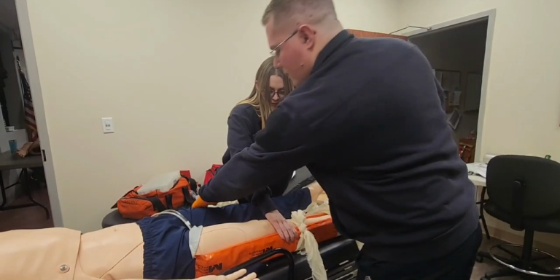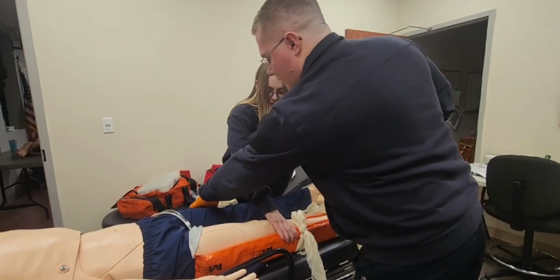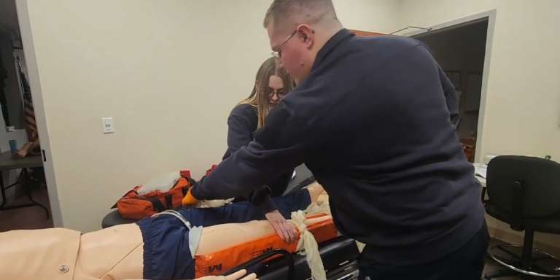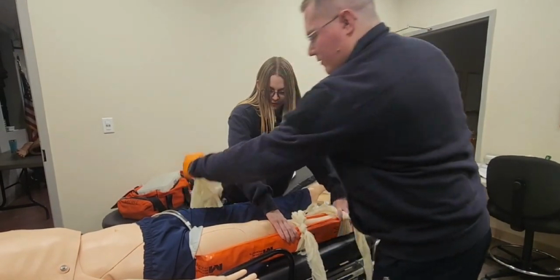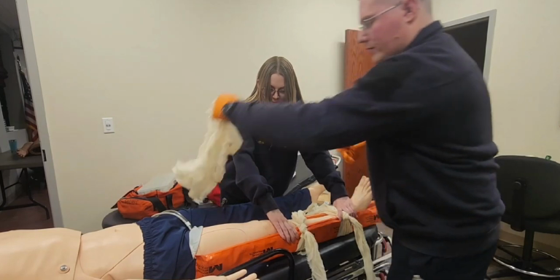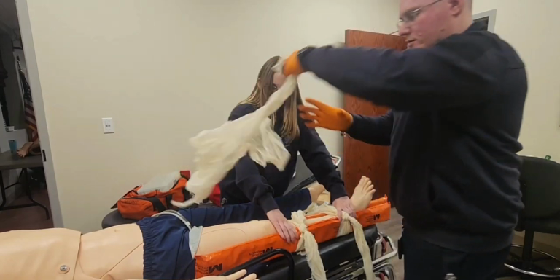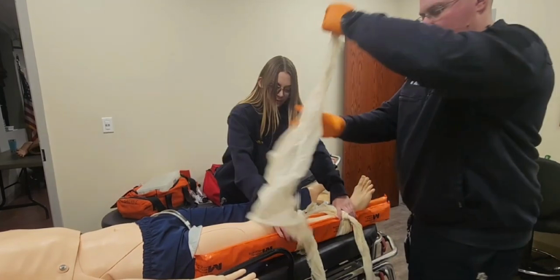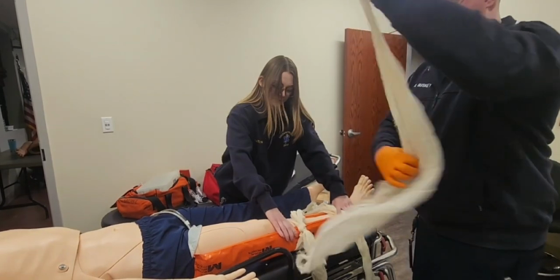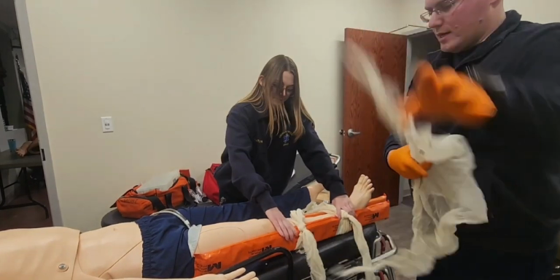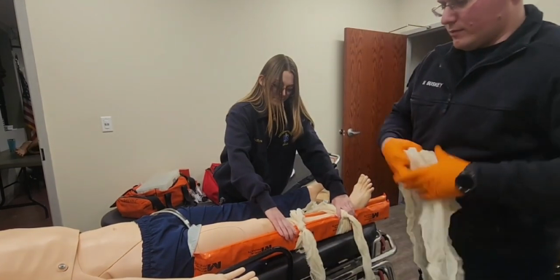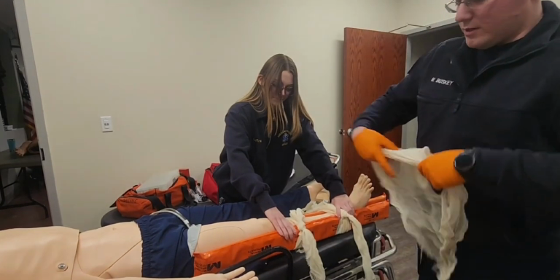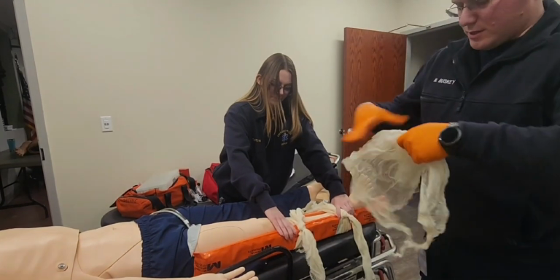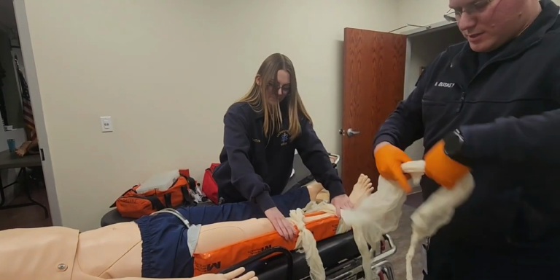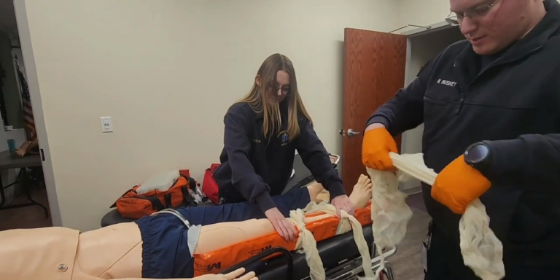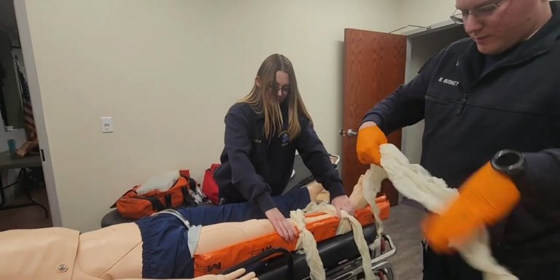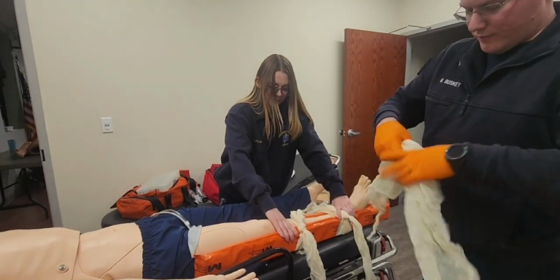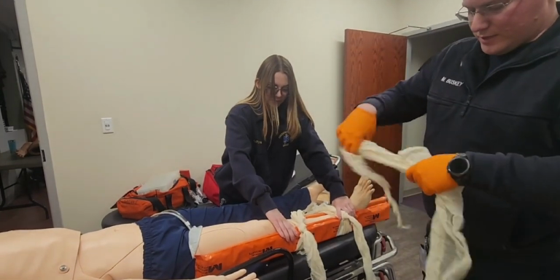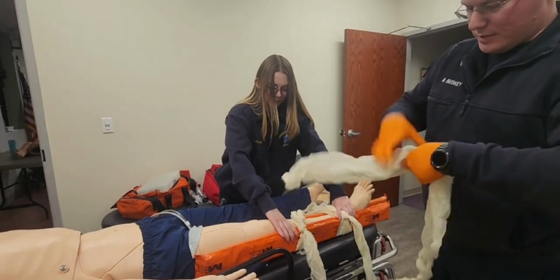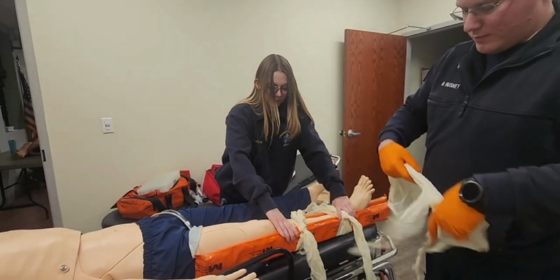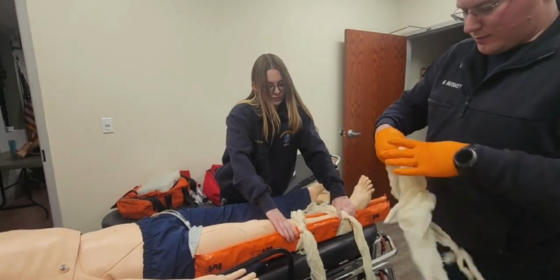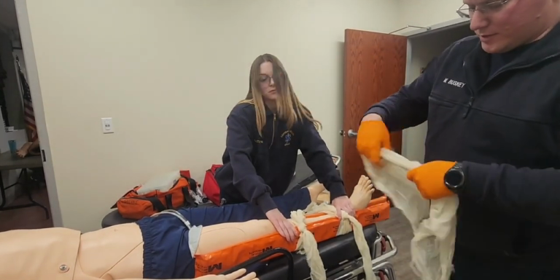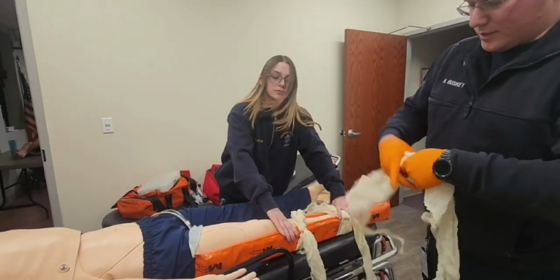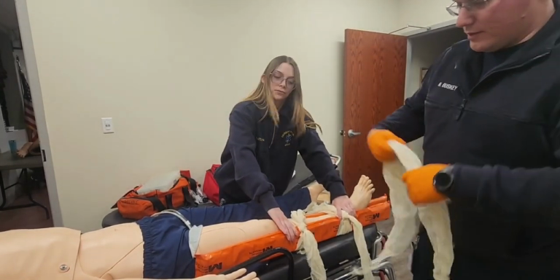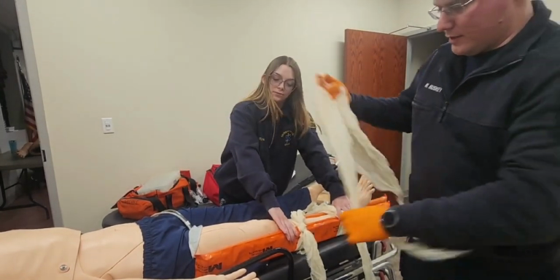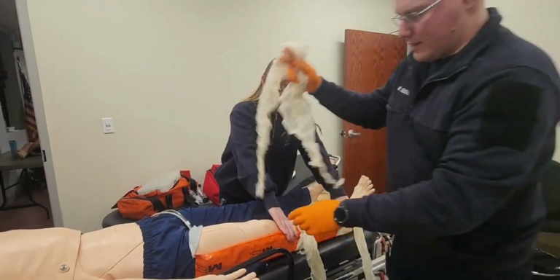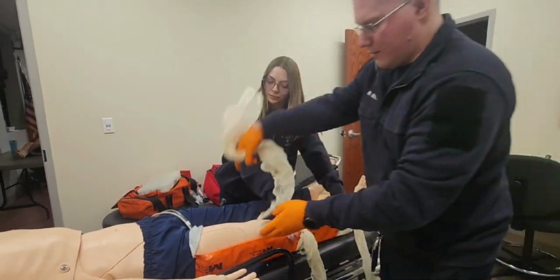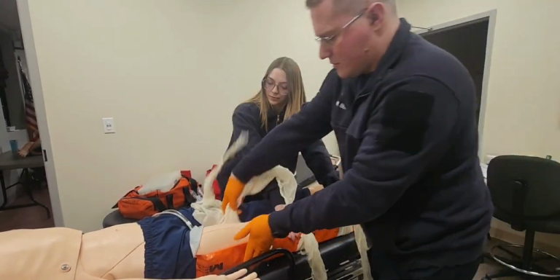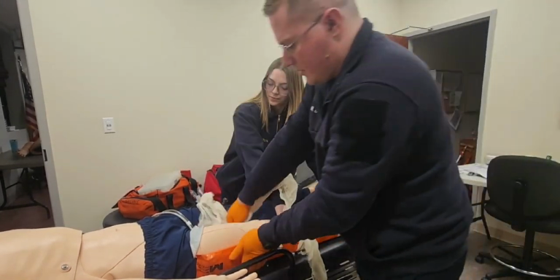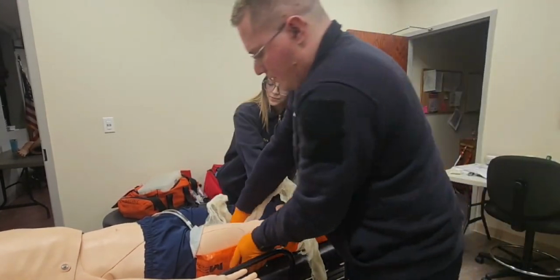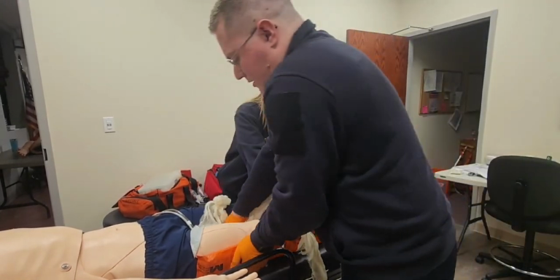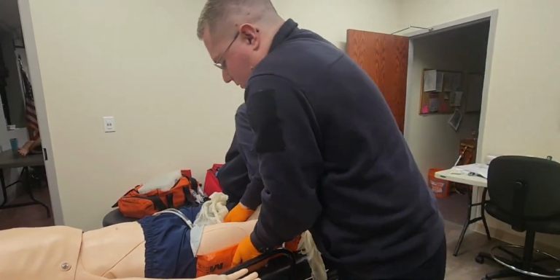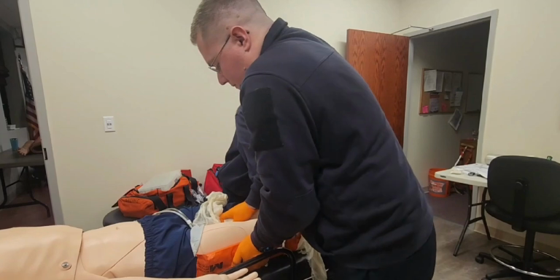And for good measure, we're going to tie one above the knee, that way we are securing the entire extremity with the splint.